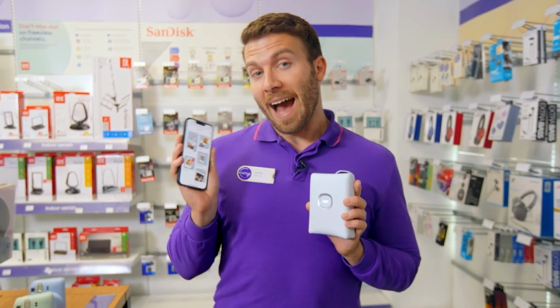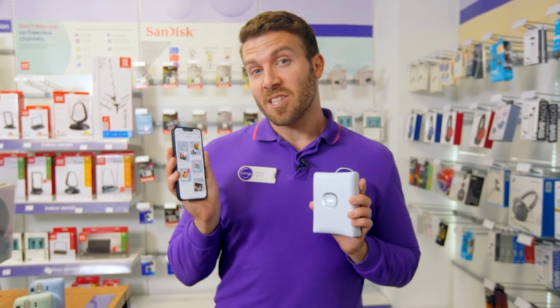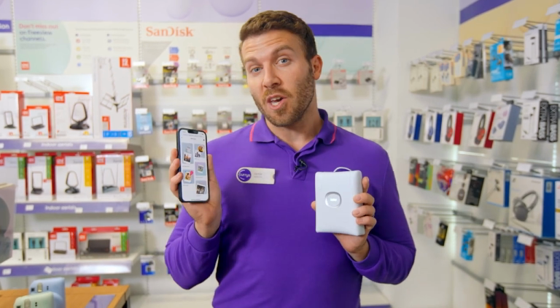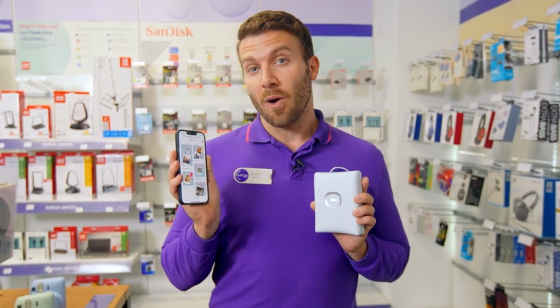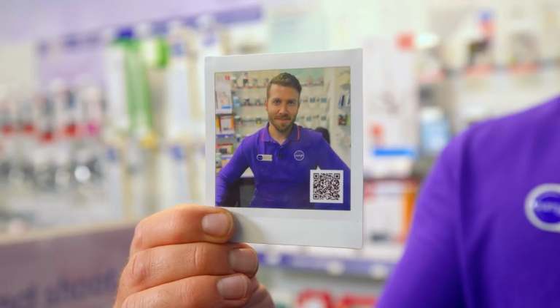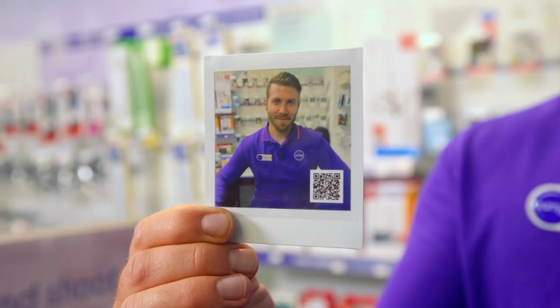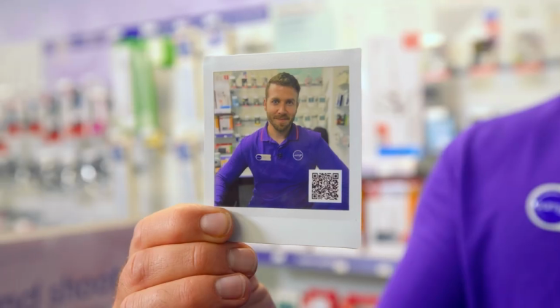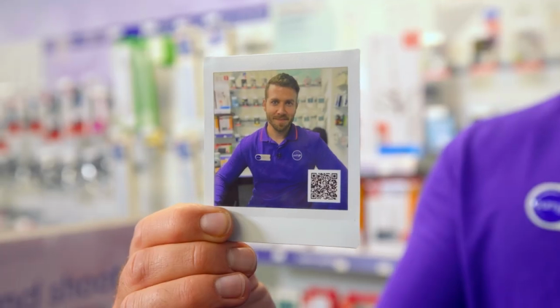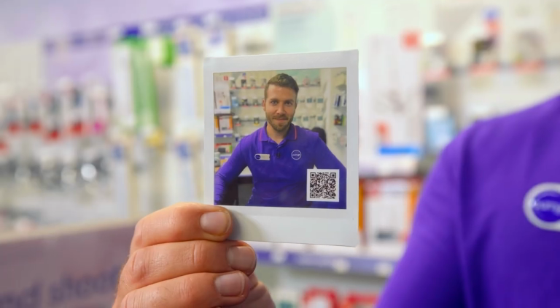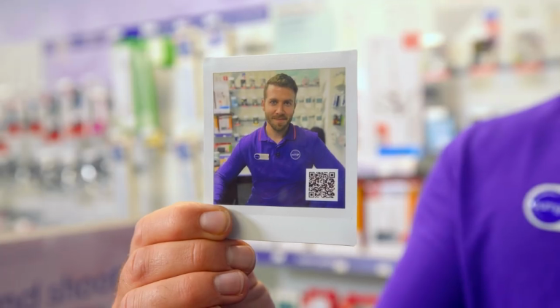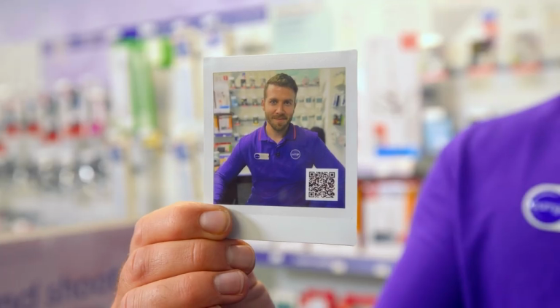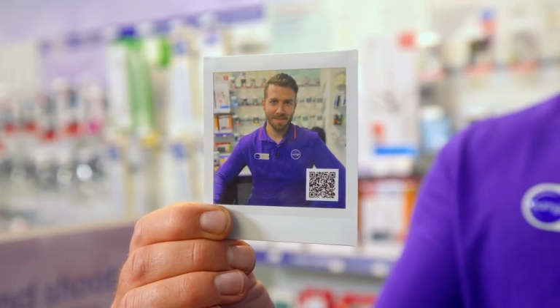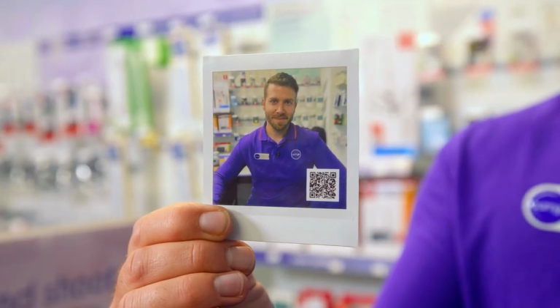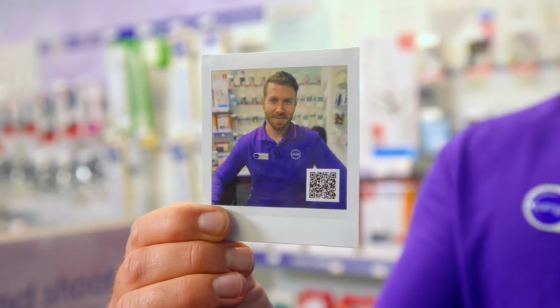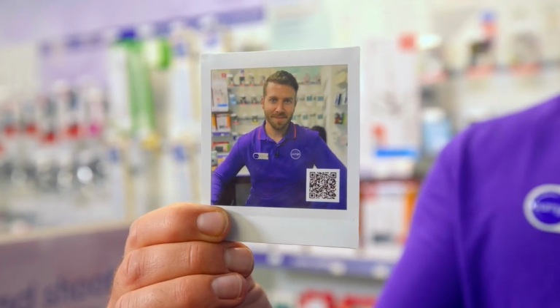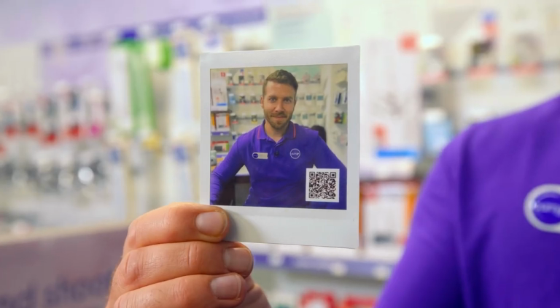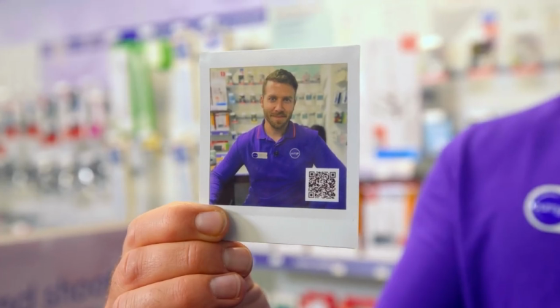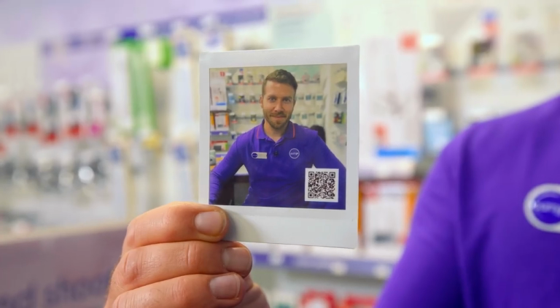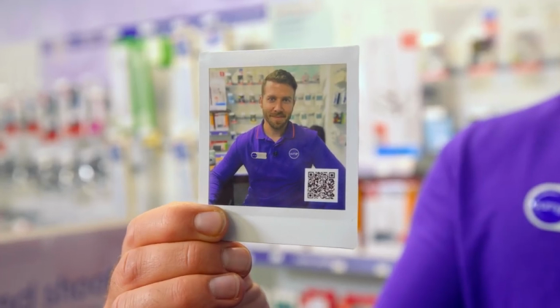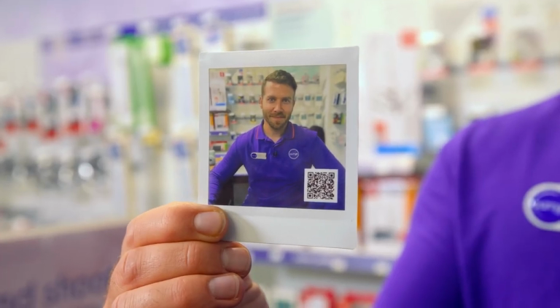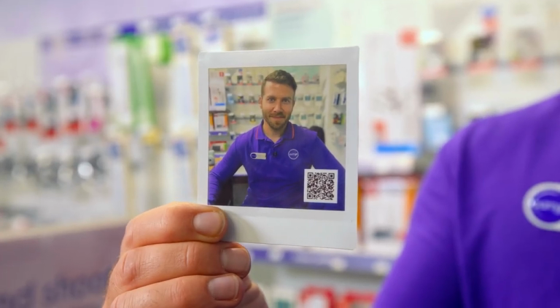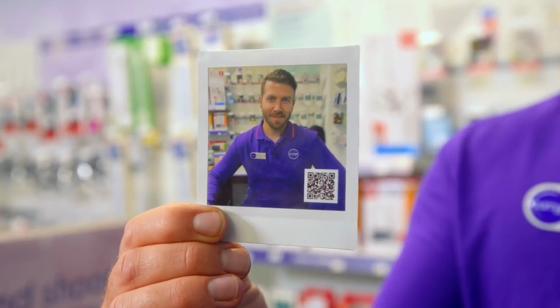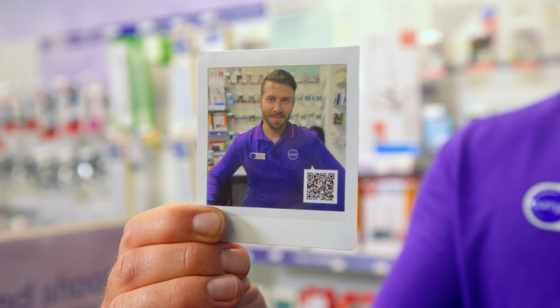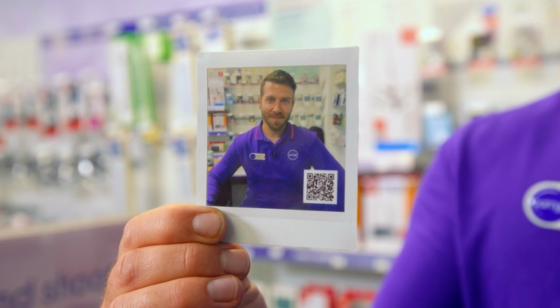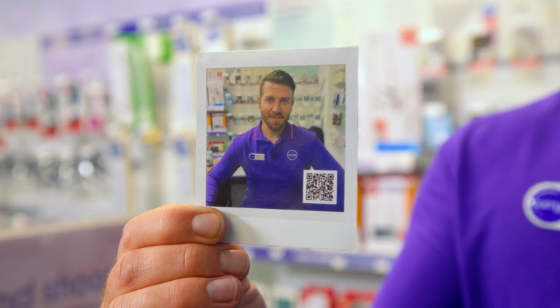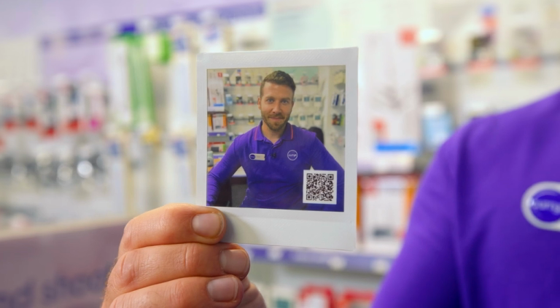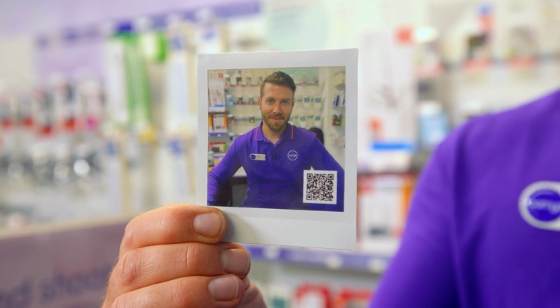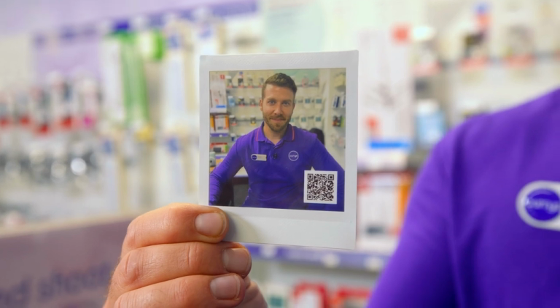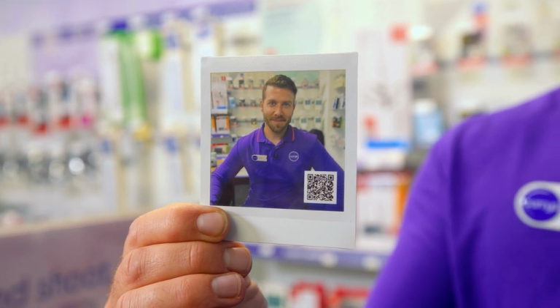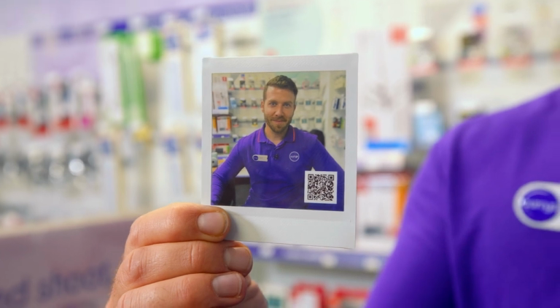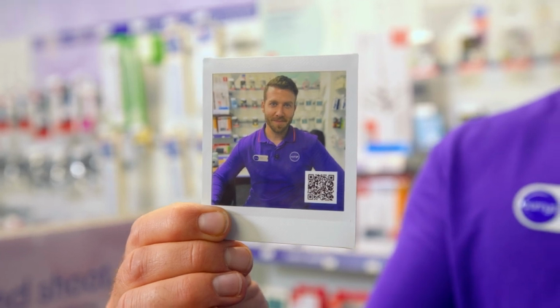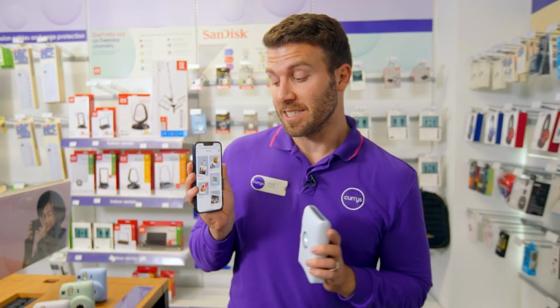It adds a QR code to the print, which you can then scan to see all of your lovely digital decorations.